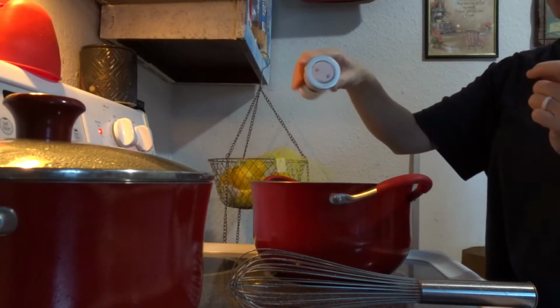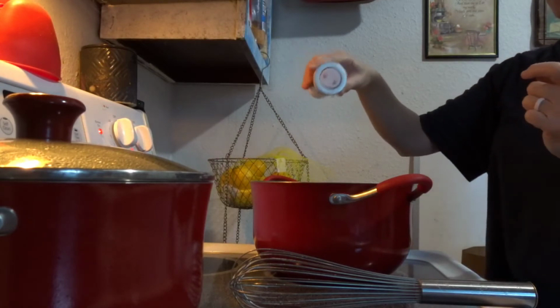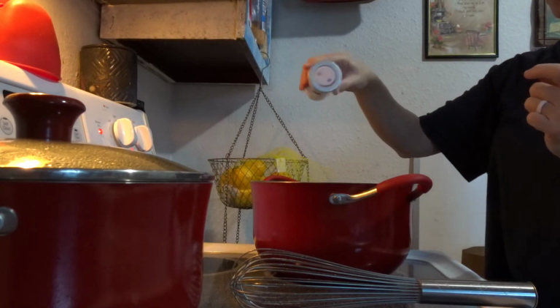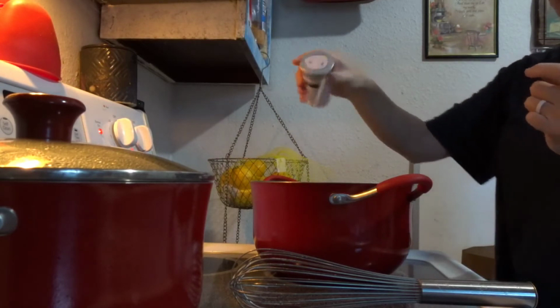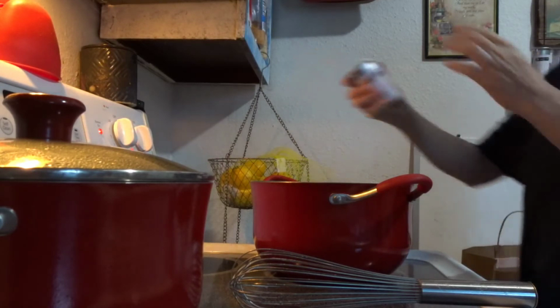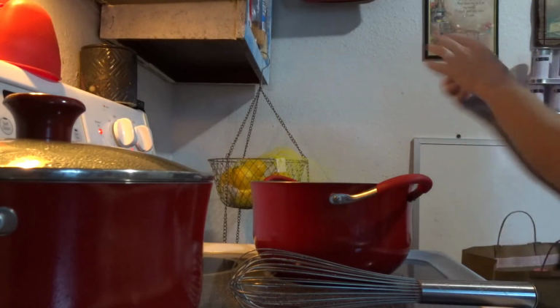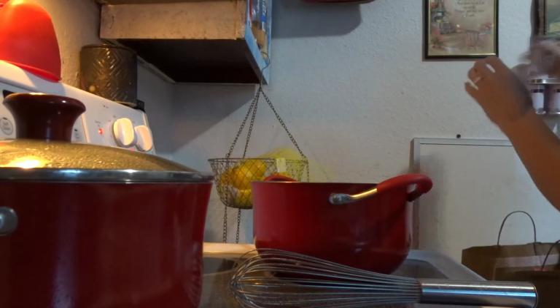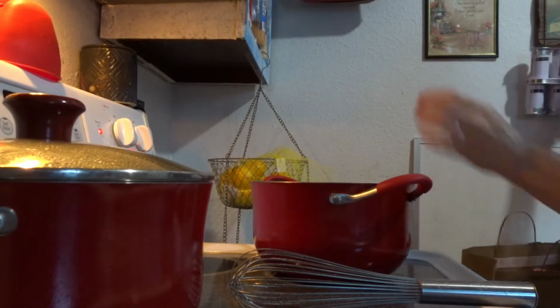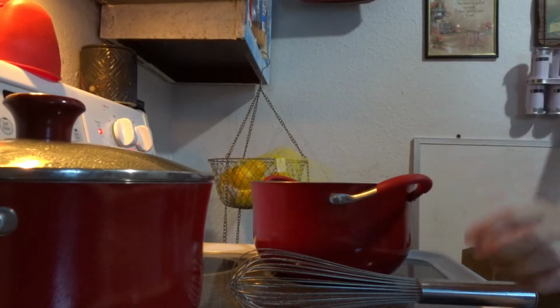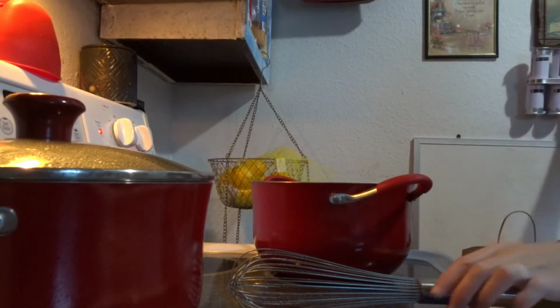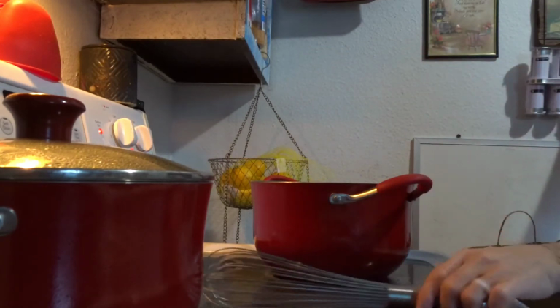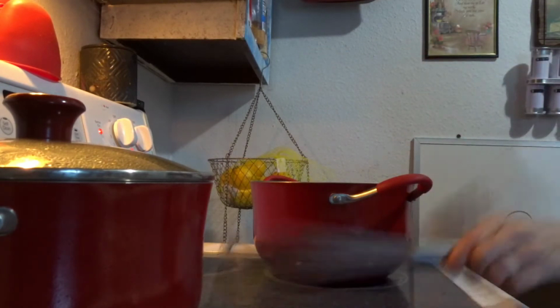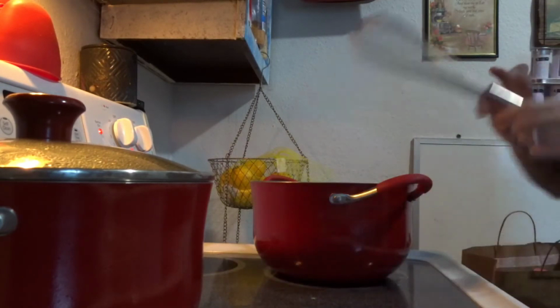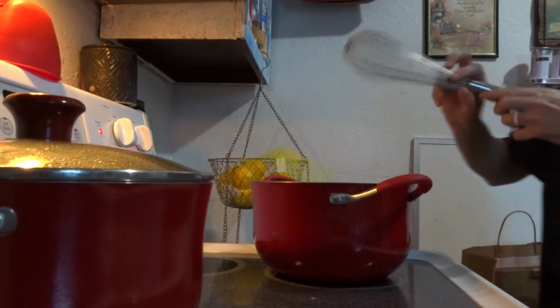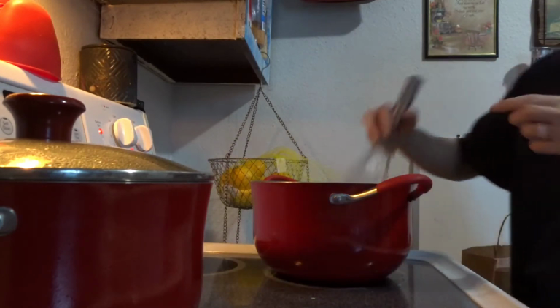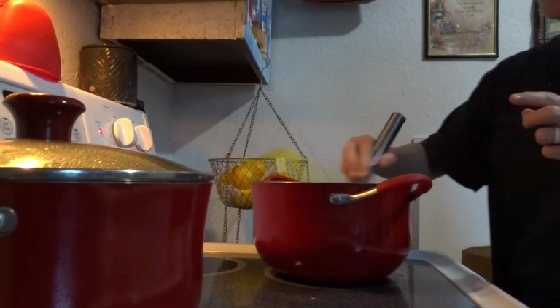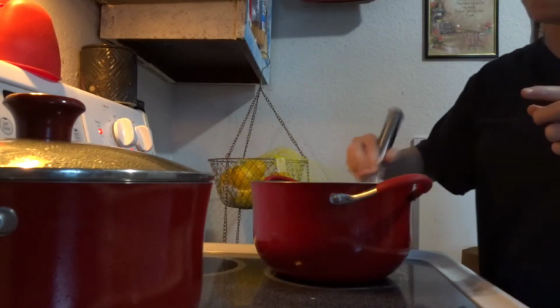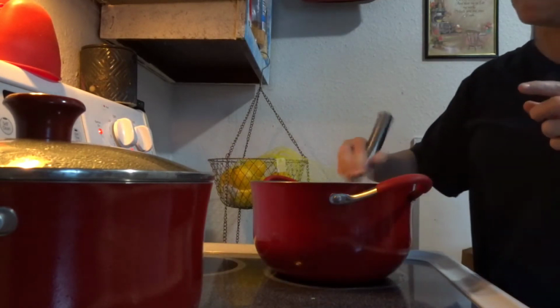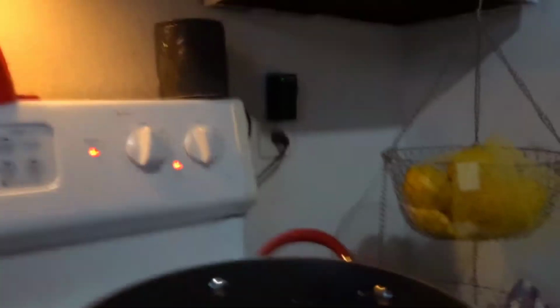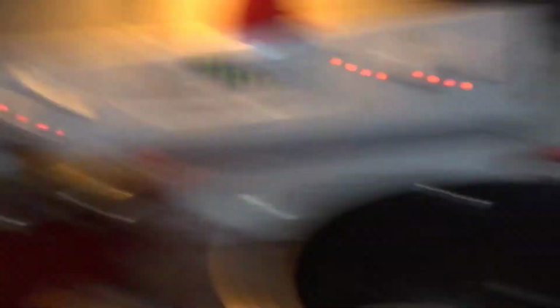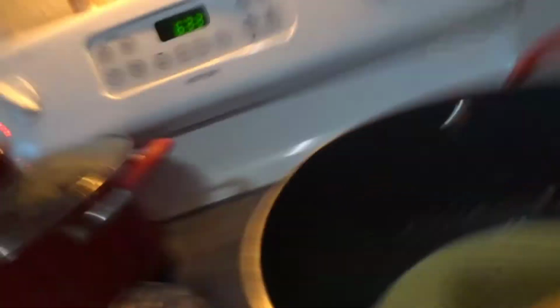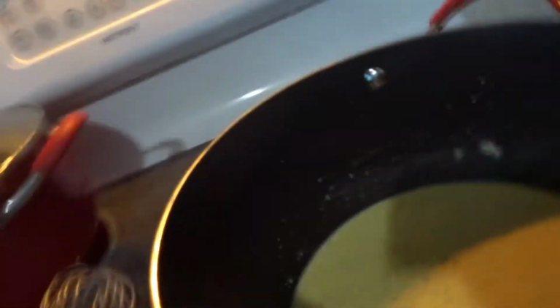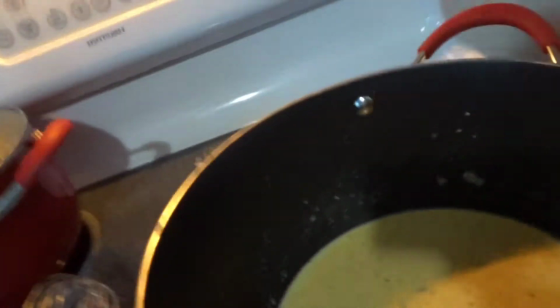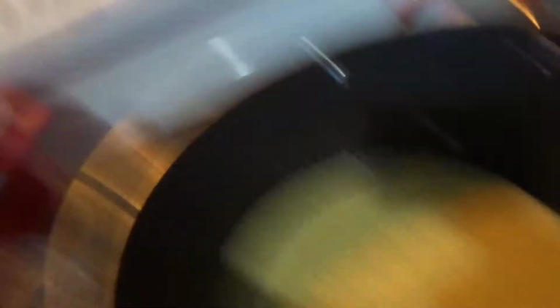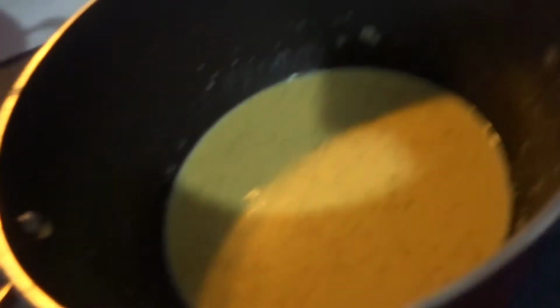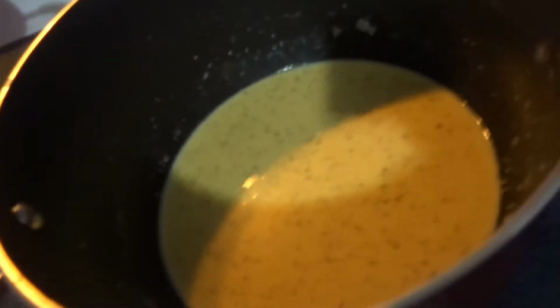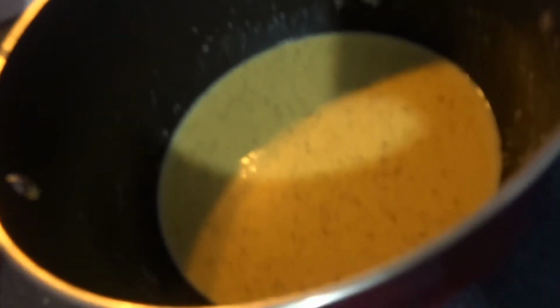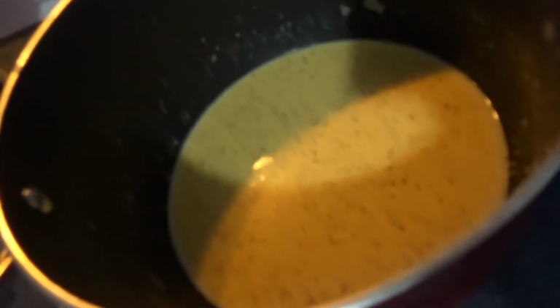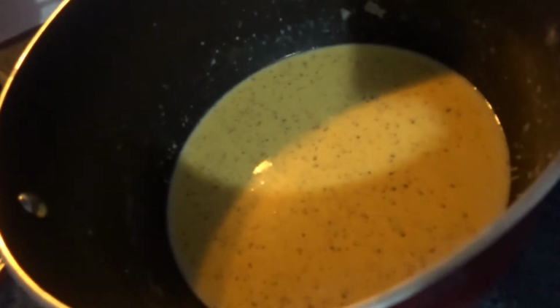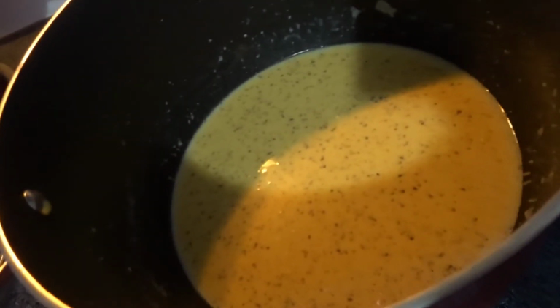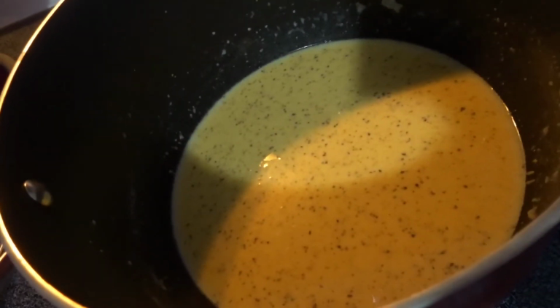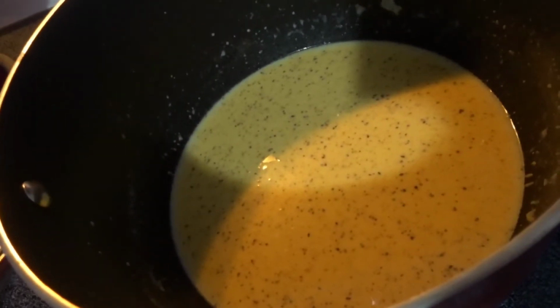And a little bit of garlic salt — just a little bit. That looks pretty, huh?